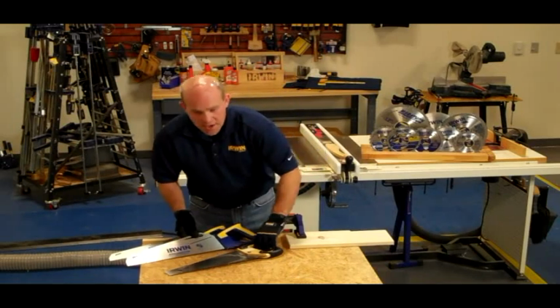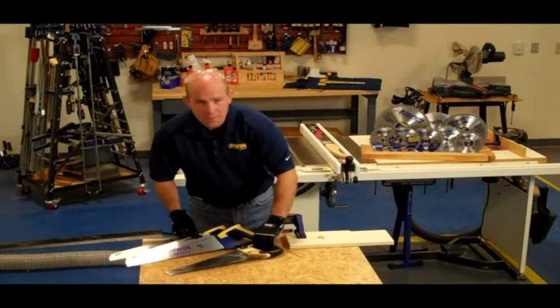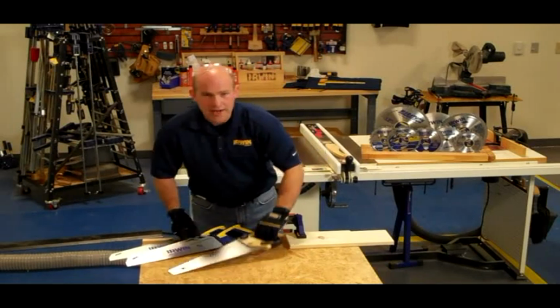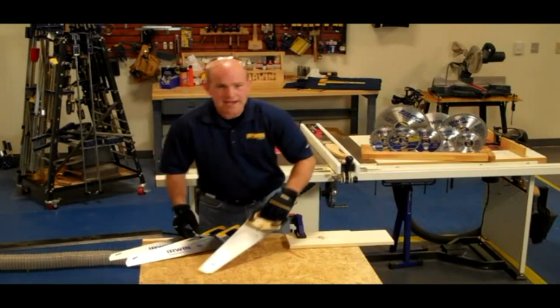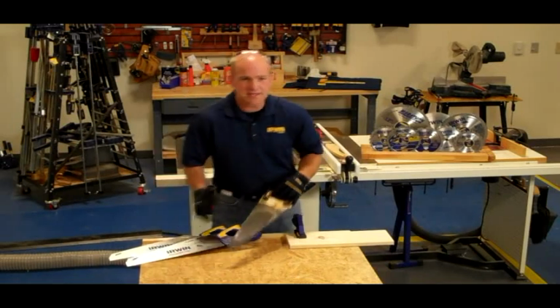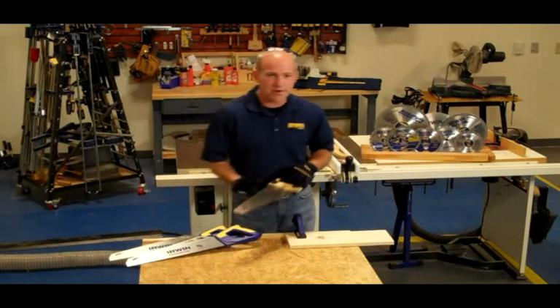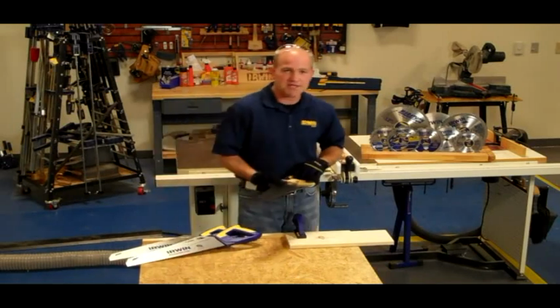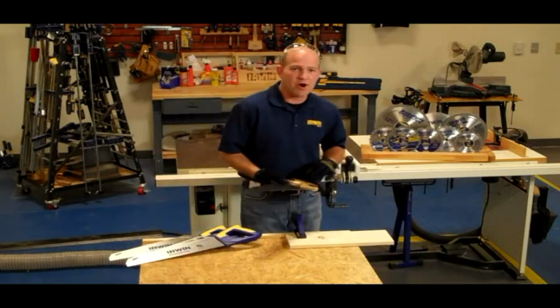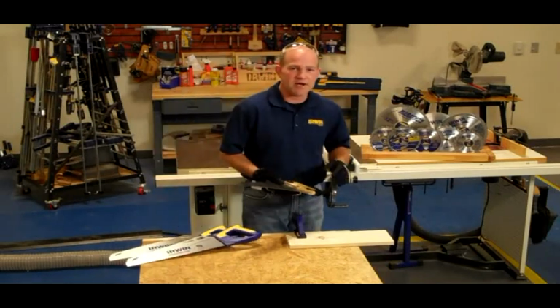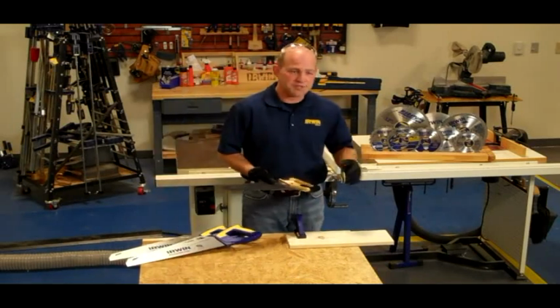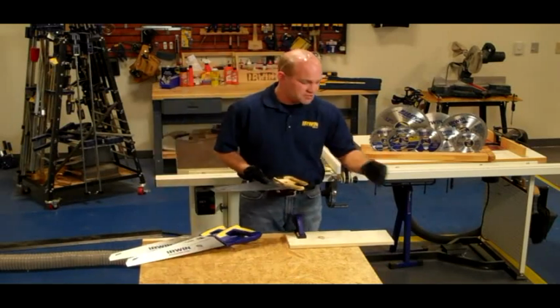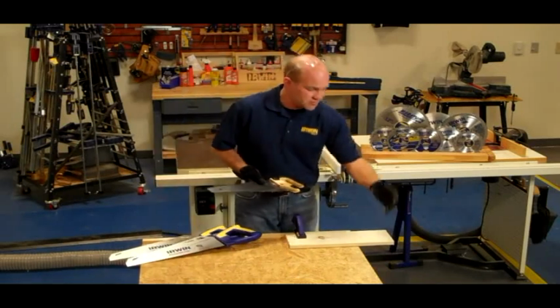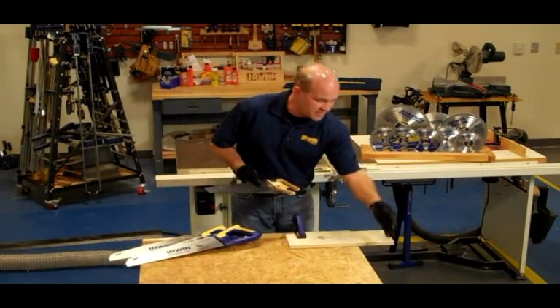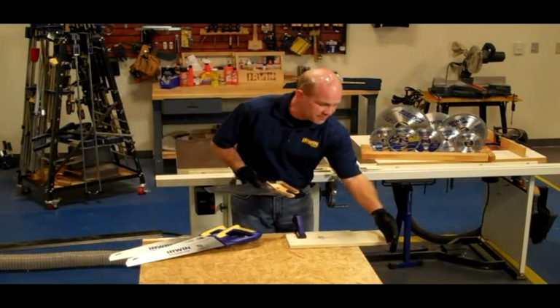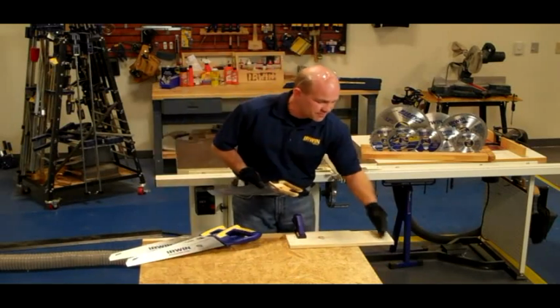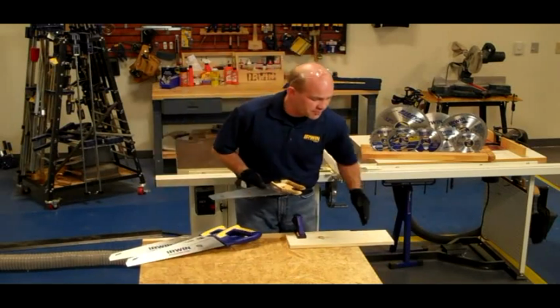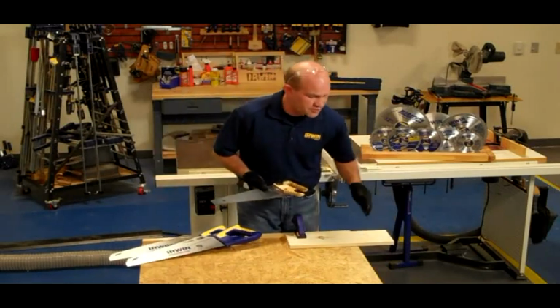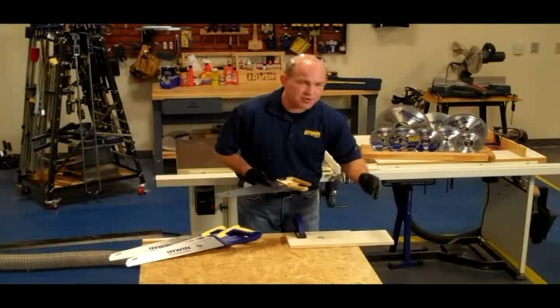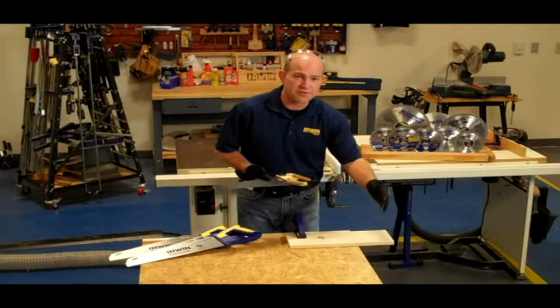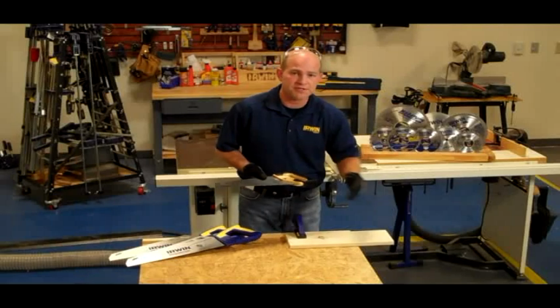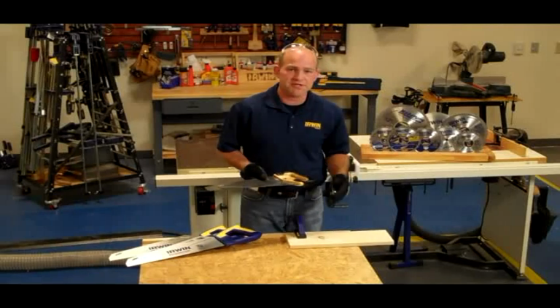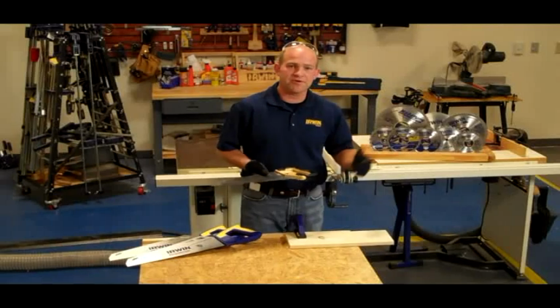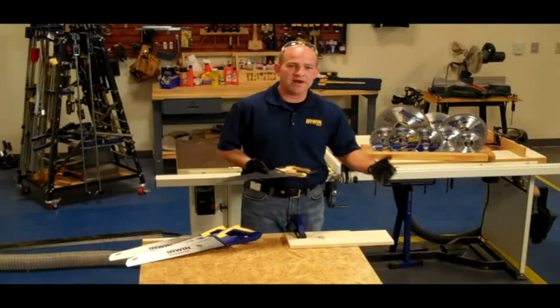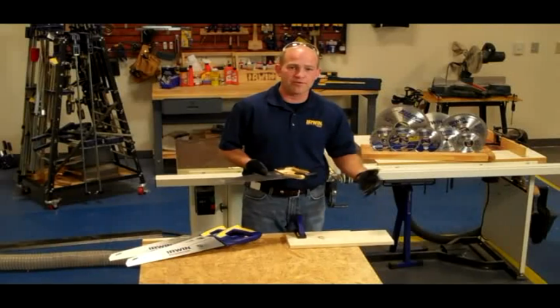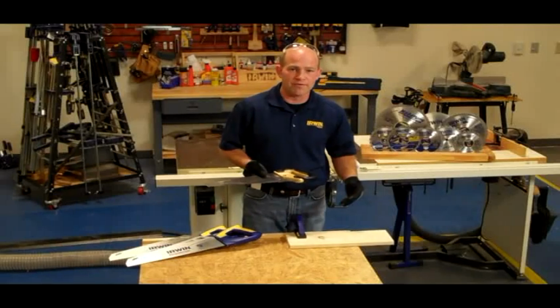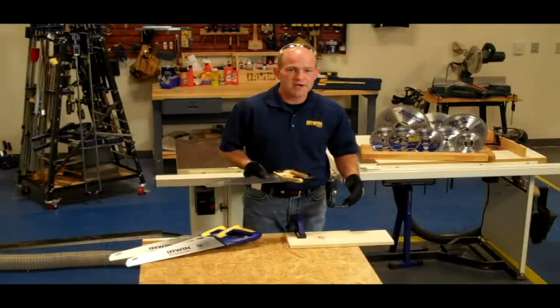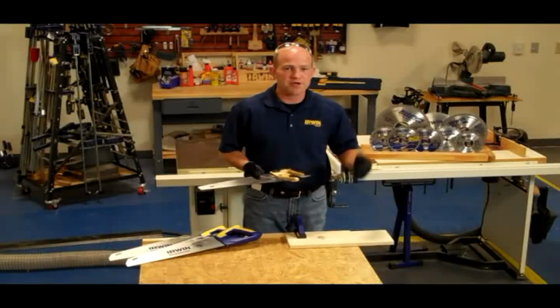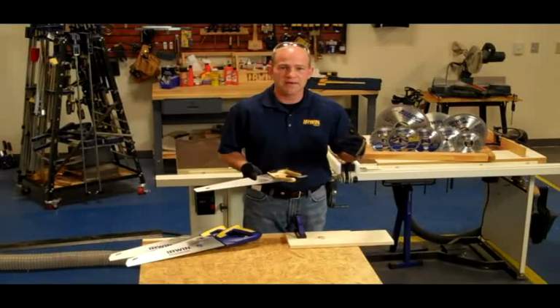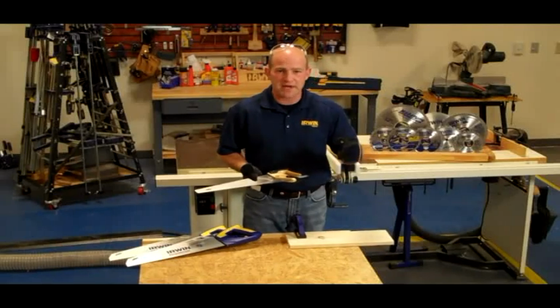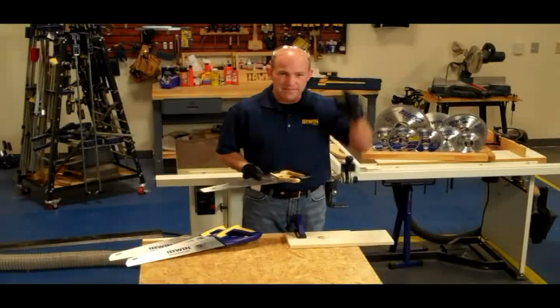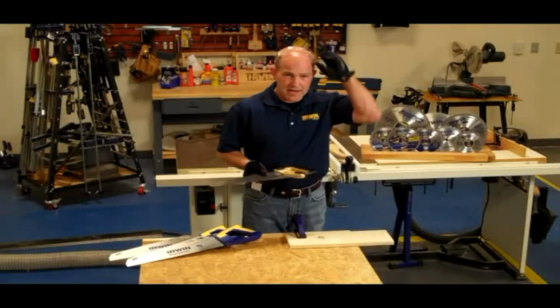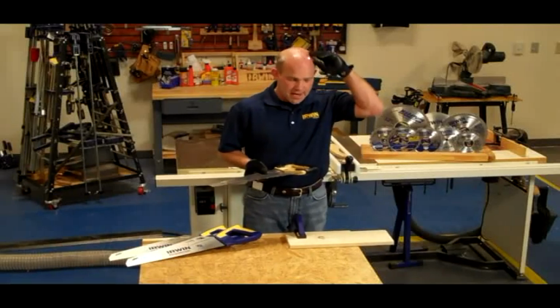What I like to do when I start is use three different pull strokes just to create a groove so I can begin my cut.